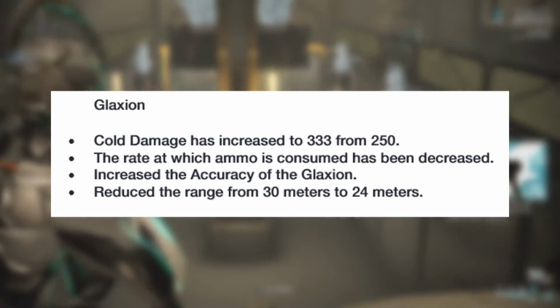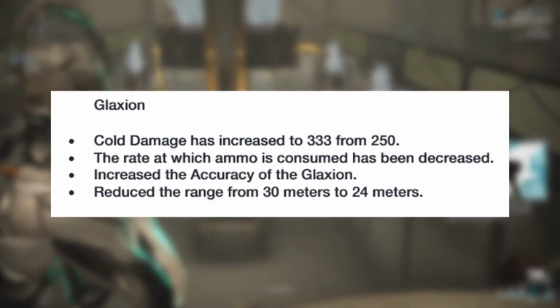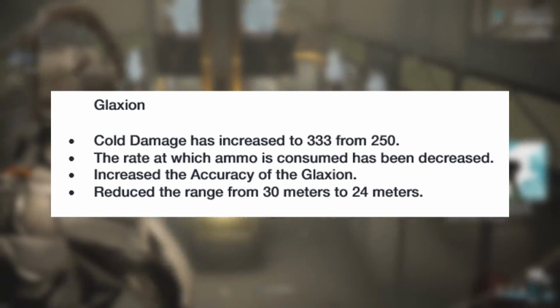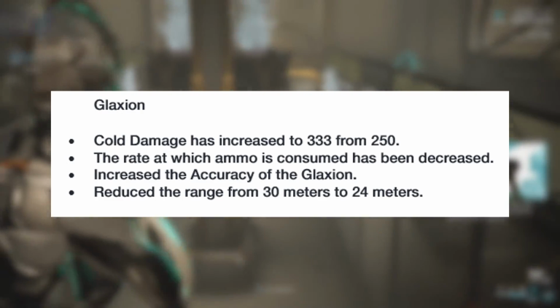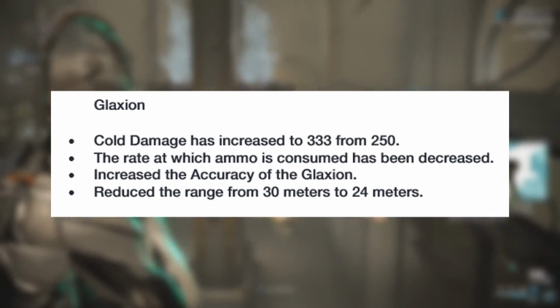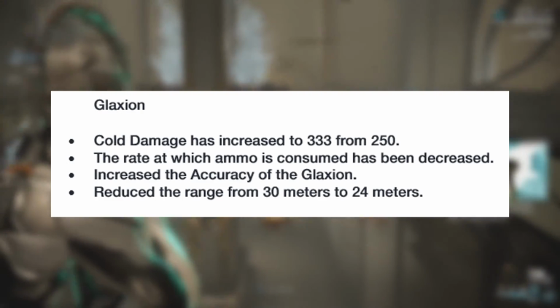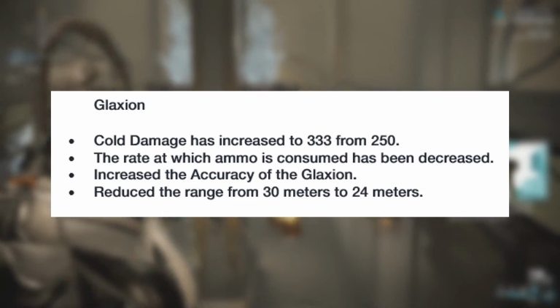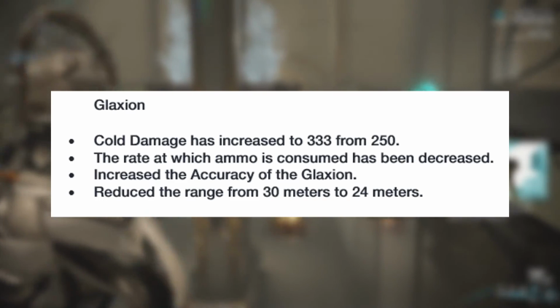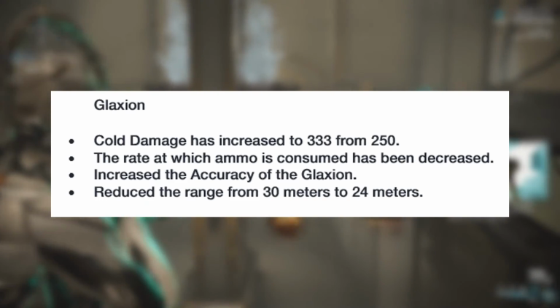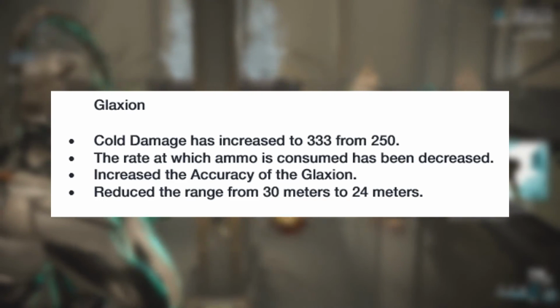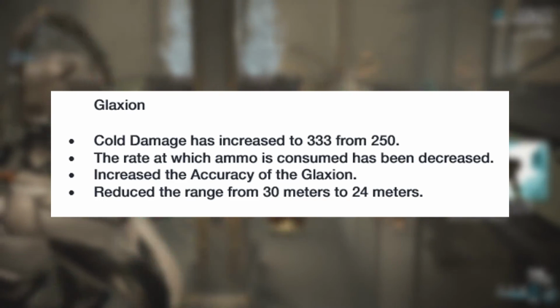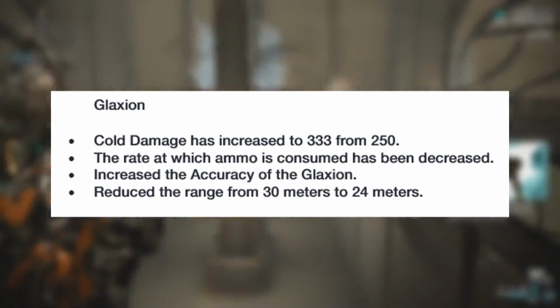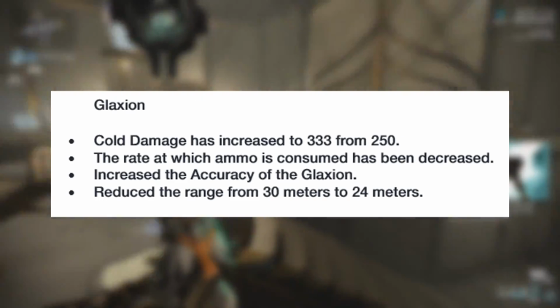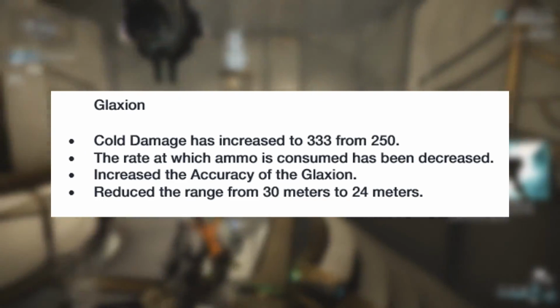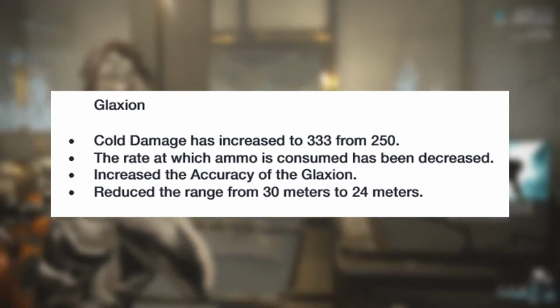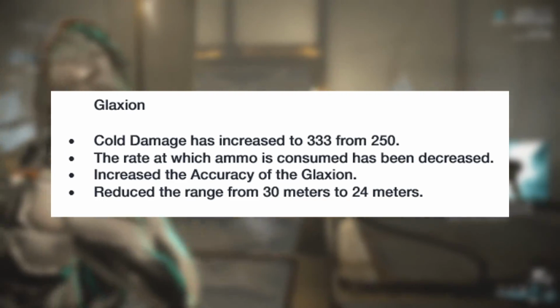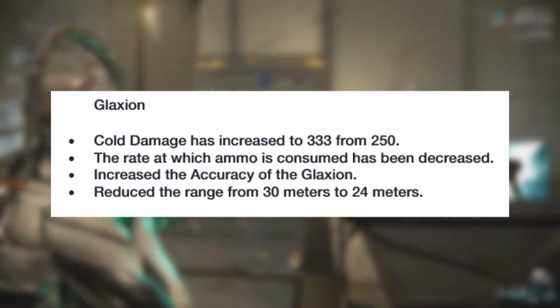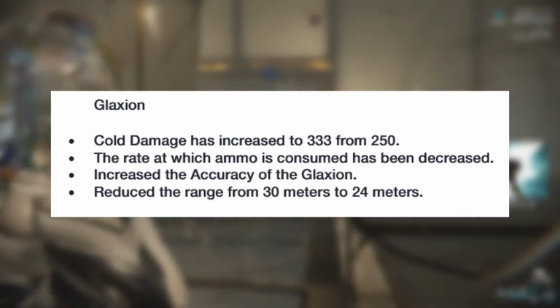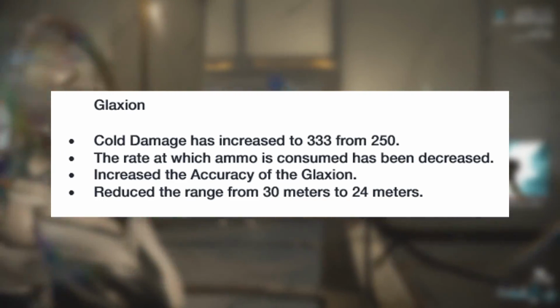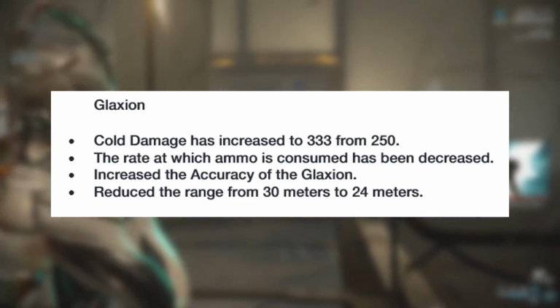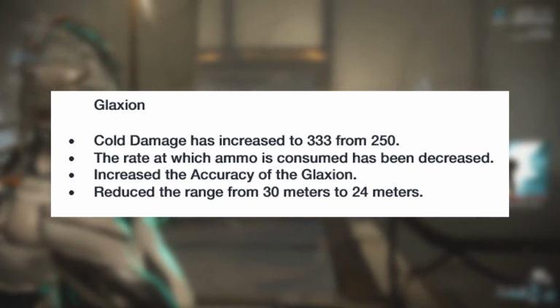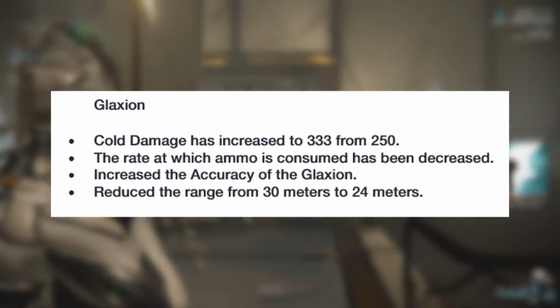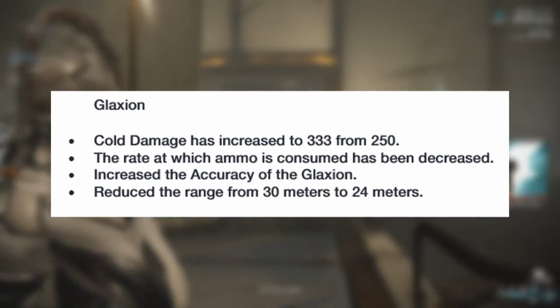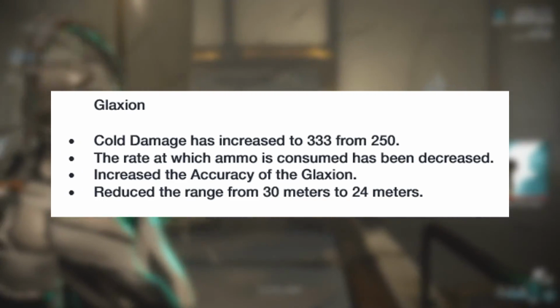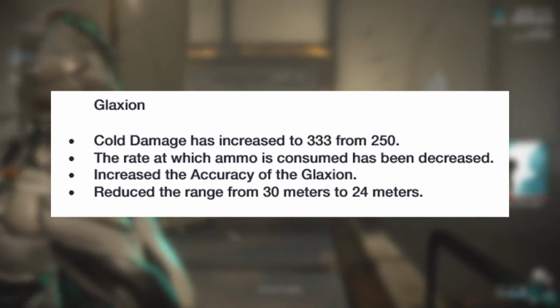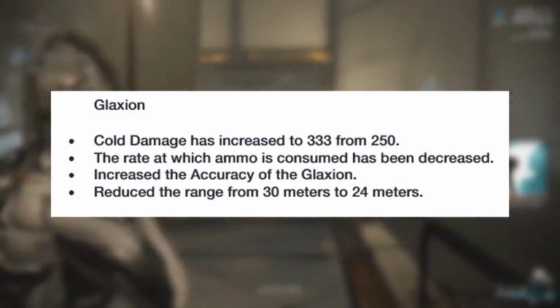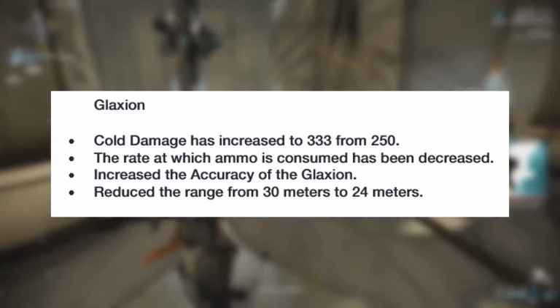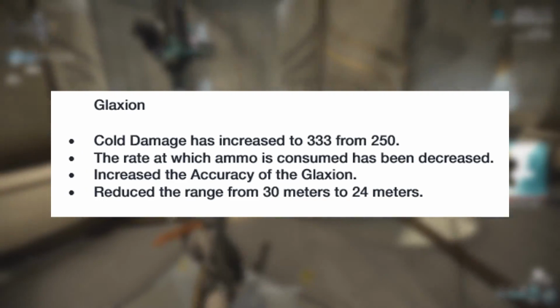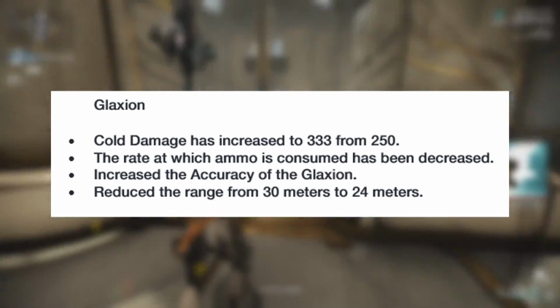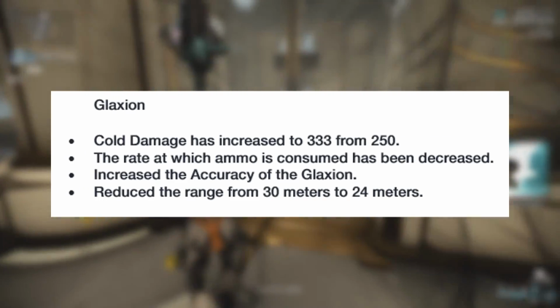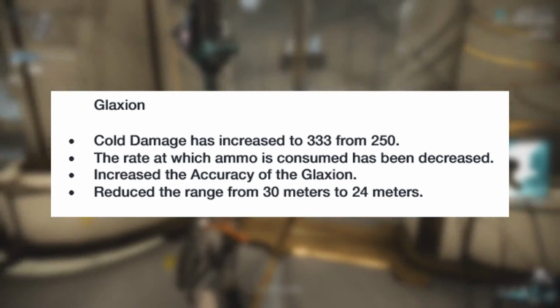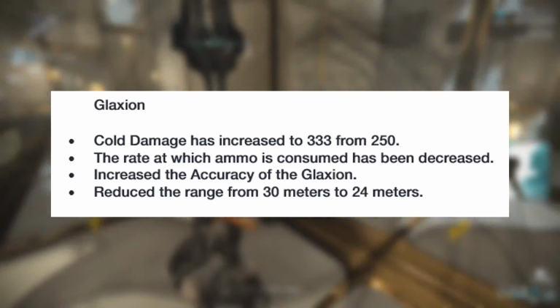The Galaxion gets its cold damage increased to 333 from 250, an increase to accuracy, its ammo consumption reduced, and its range reduced from 30m to 24.